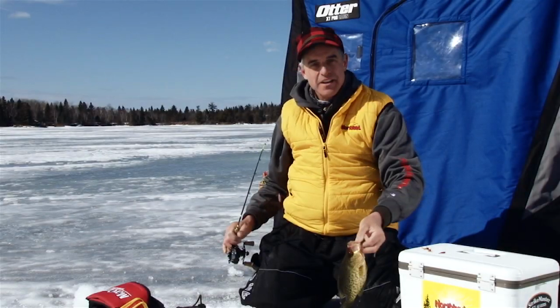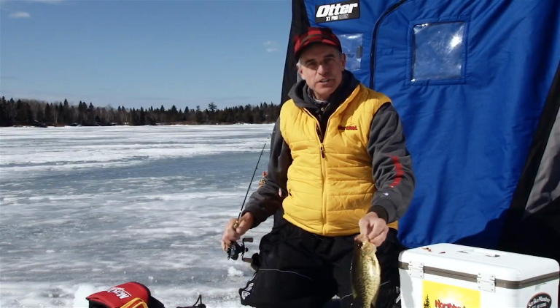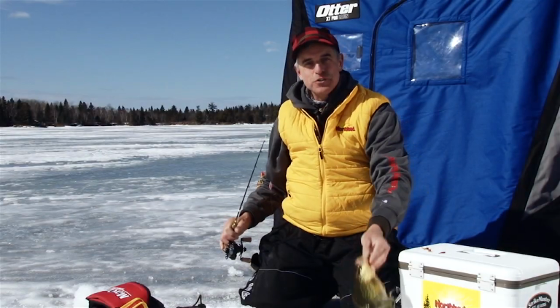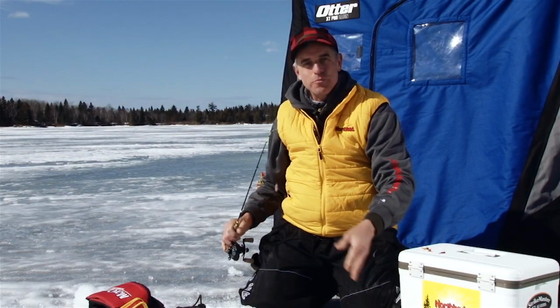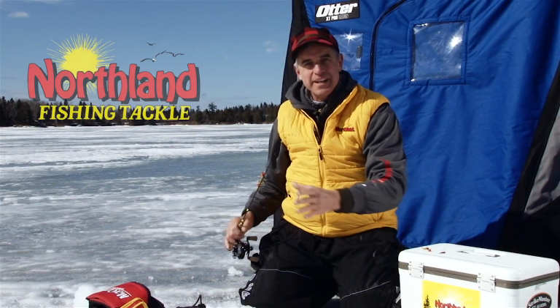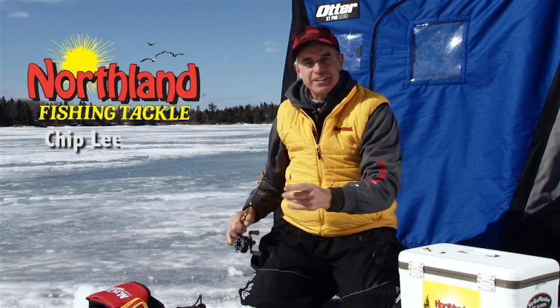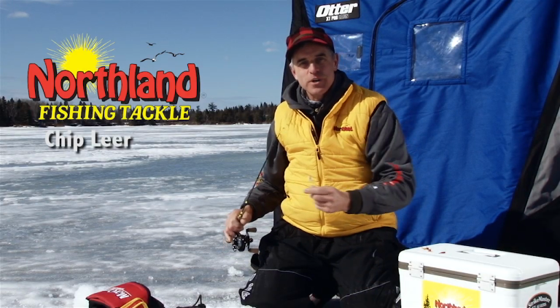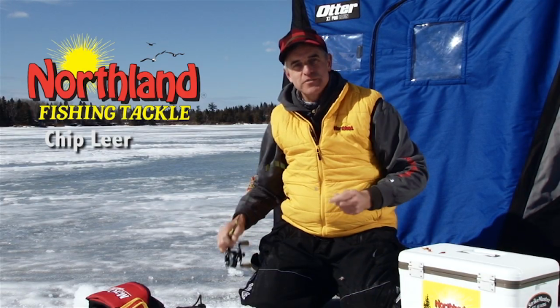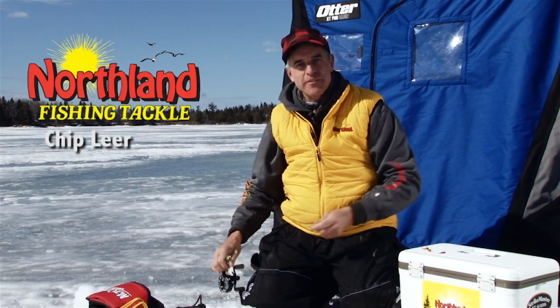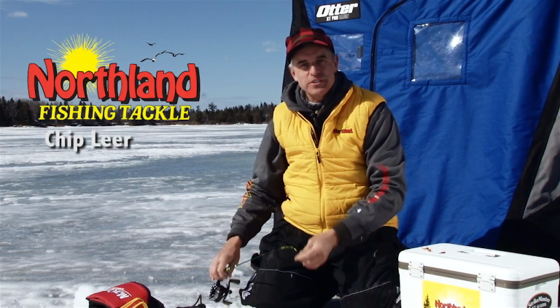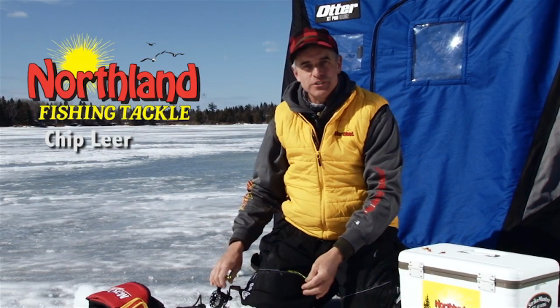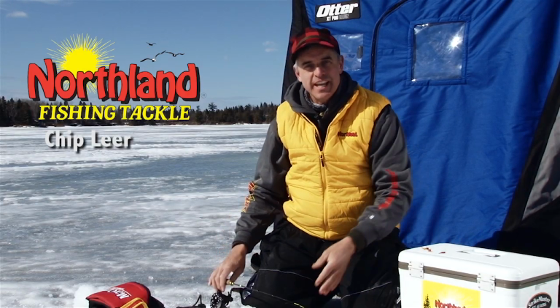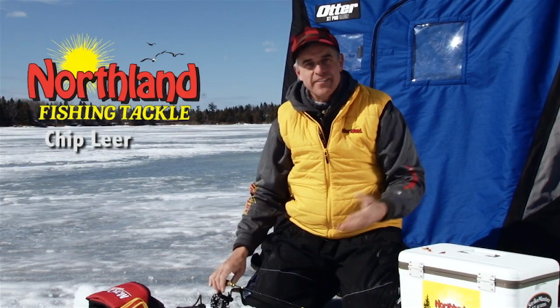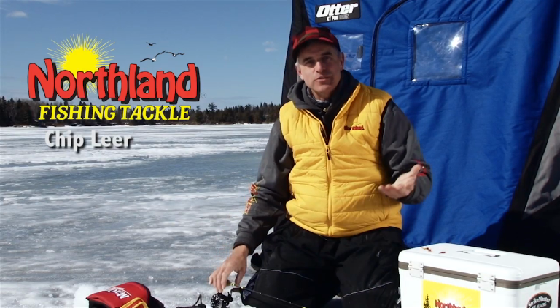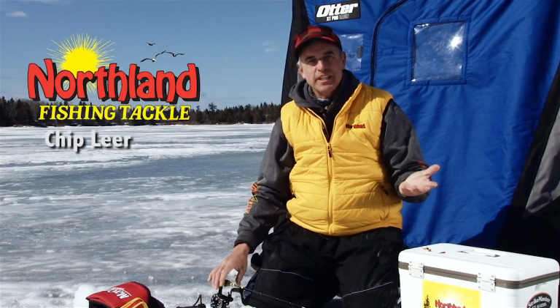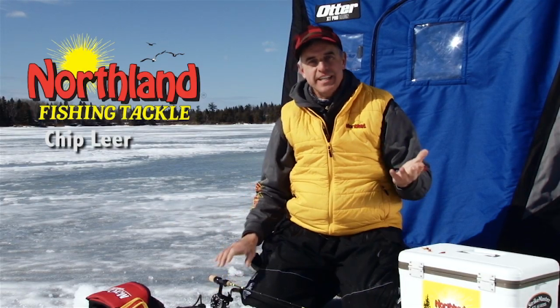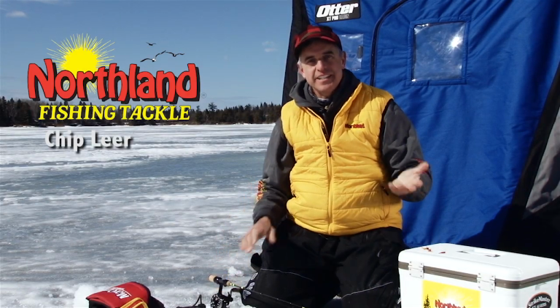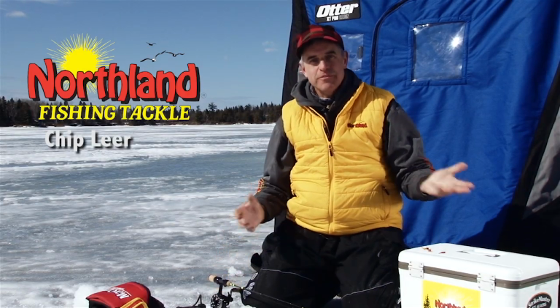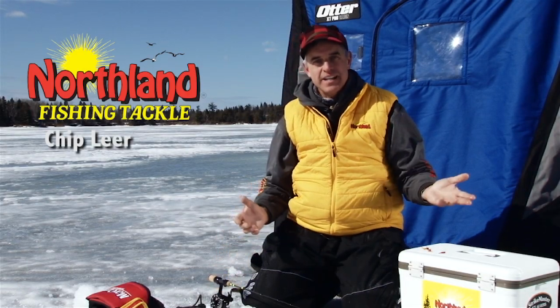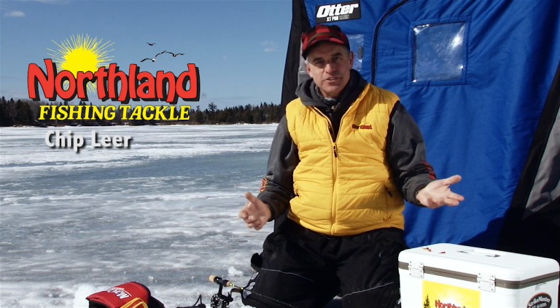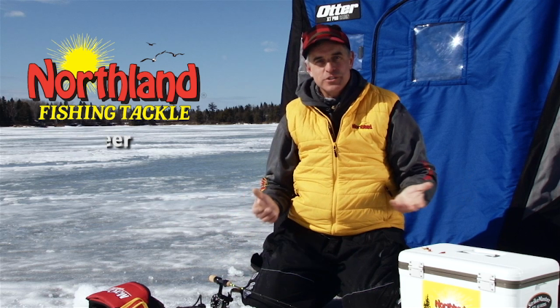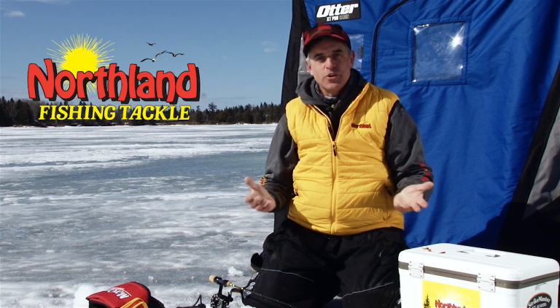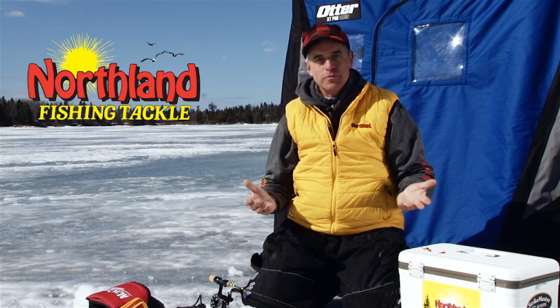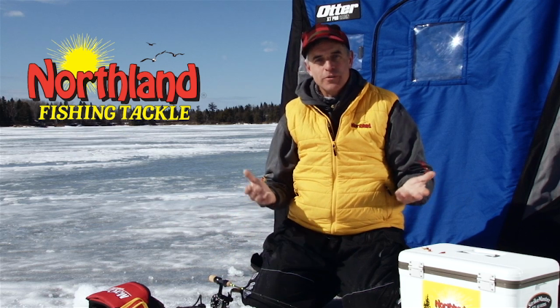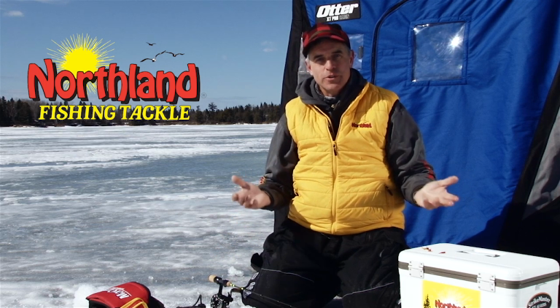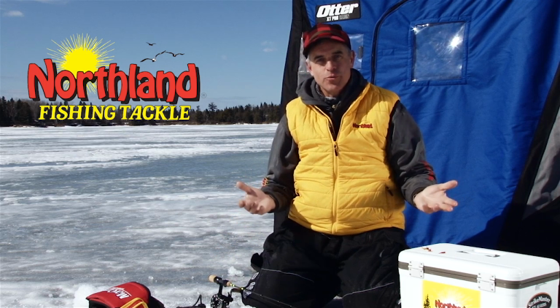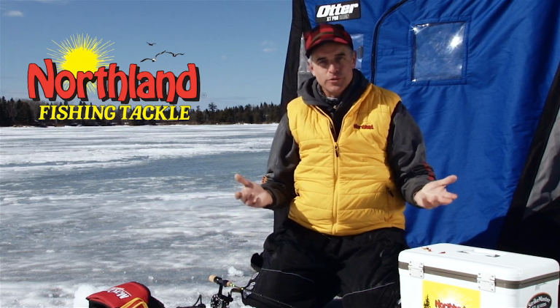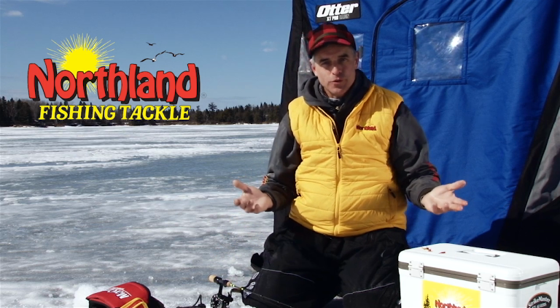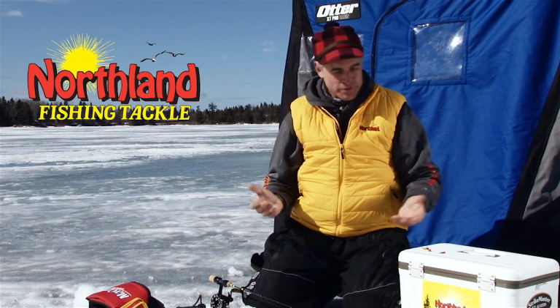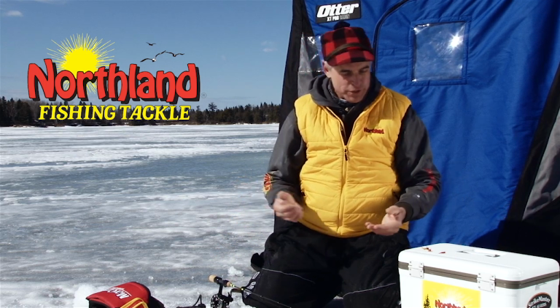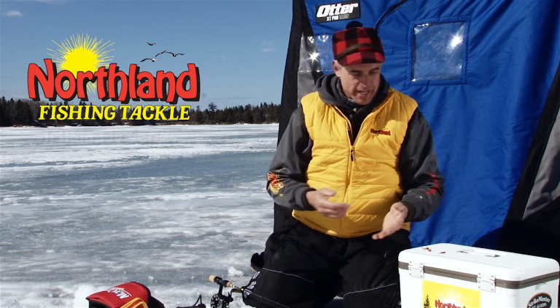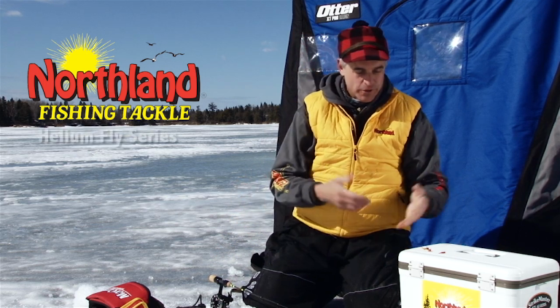Fish don't bite aggressive every single day, and that's what the Helium Fly series is all about in the world of Northland Fish and Tackle.